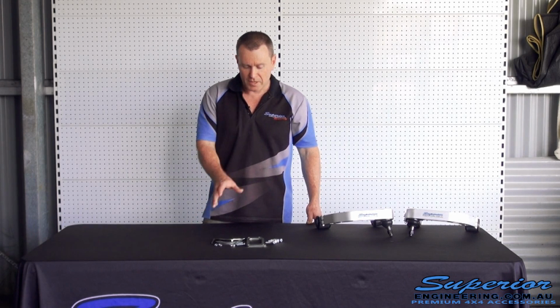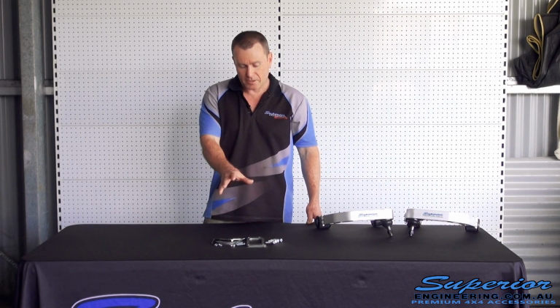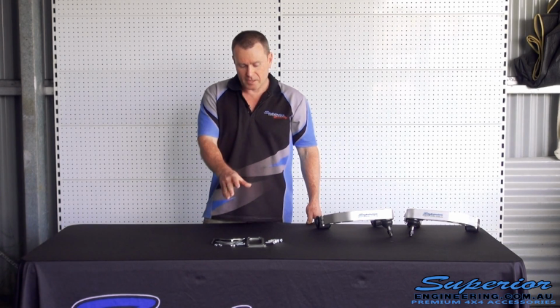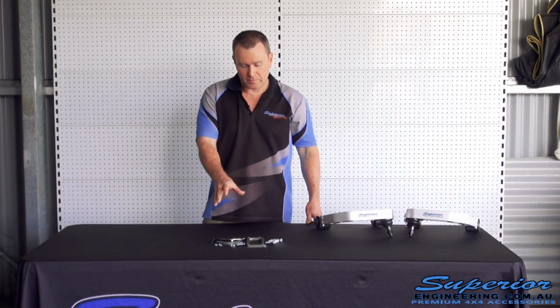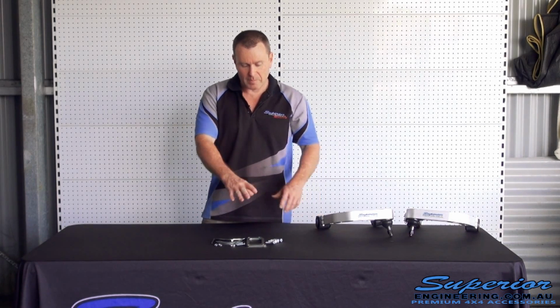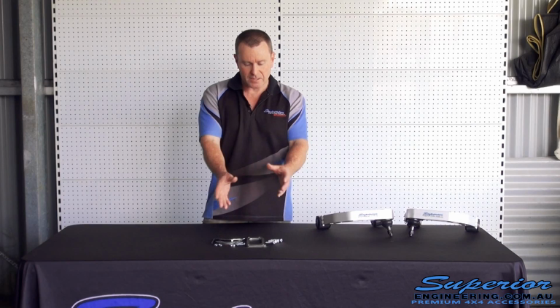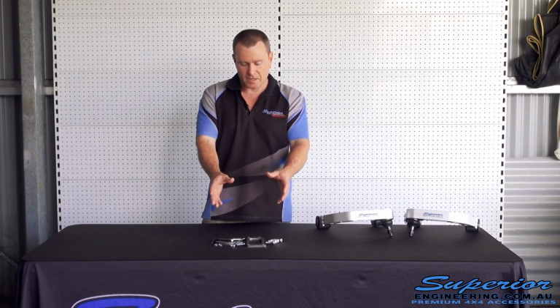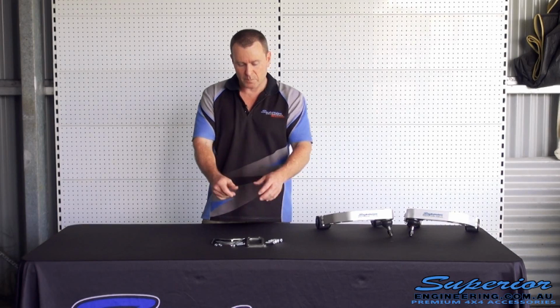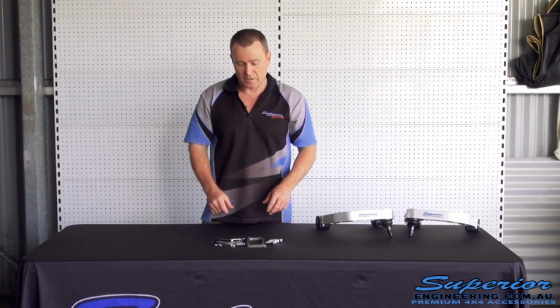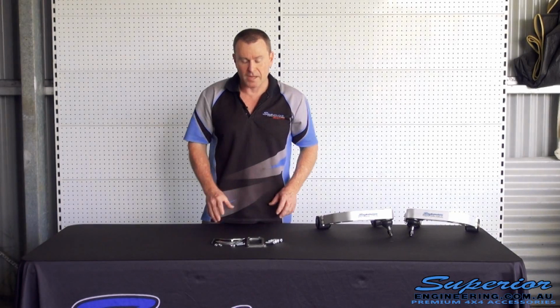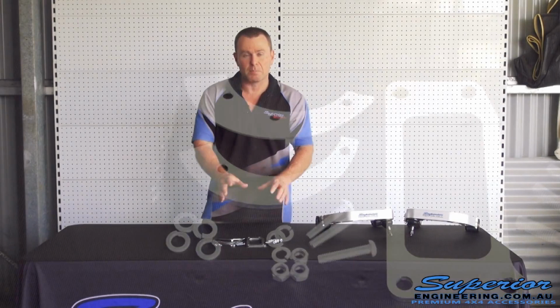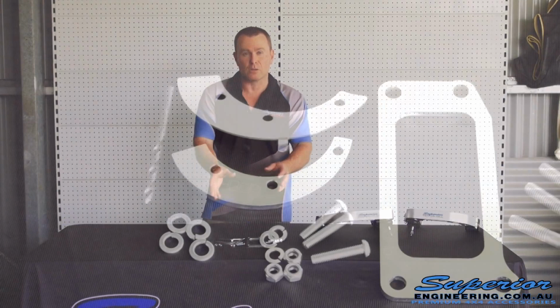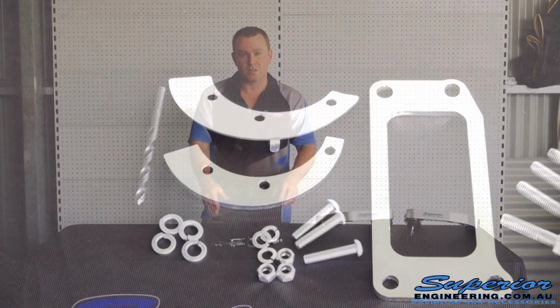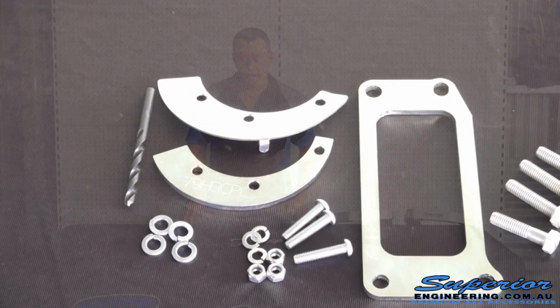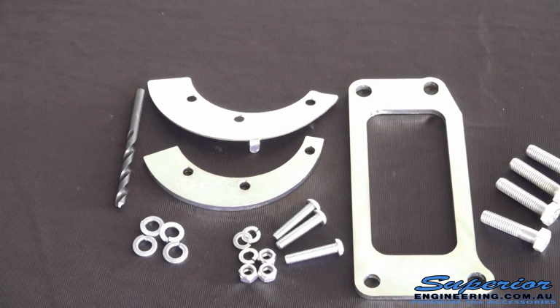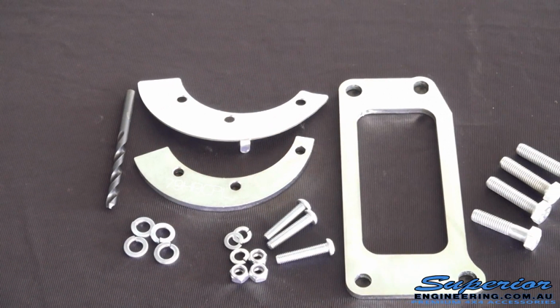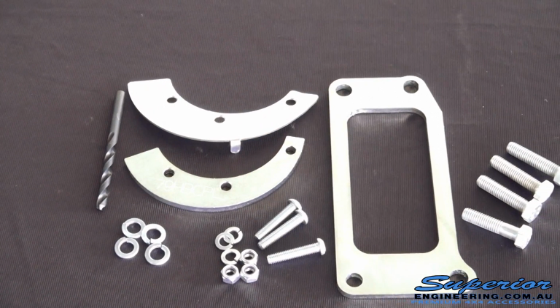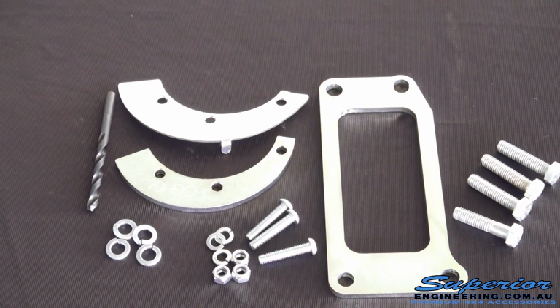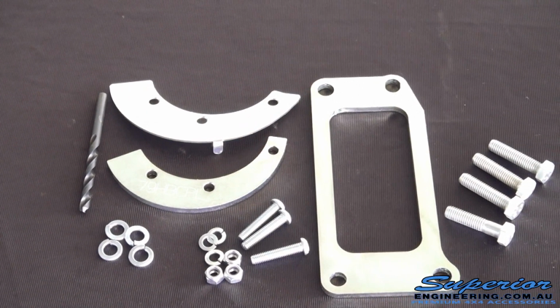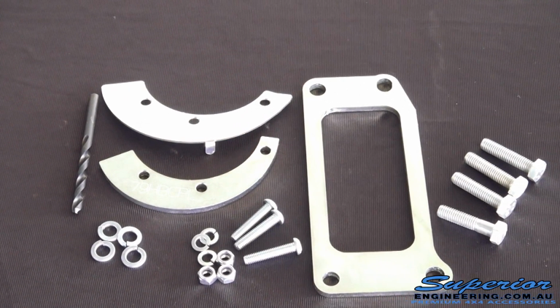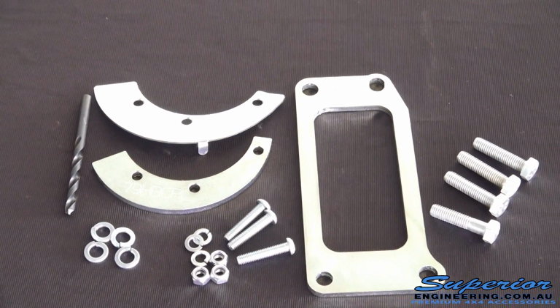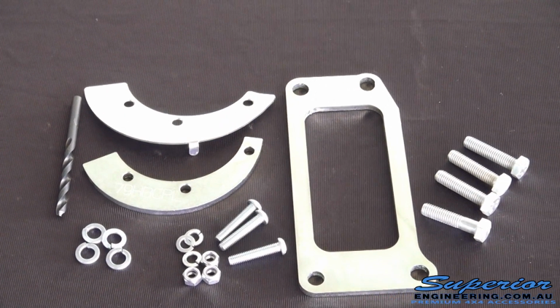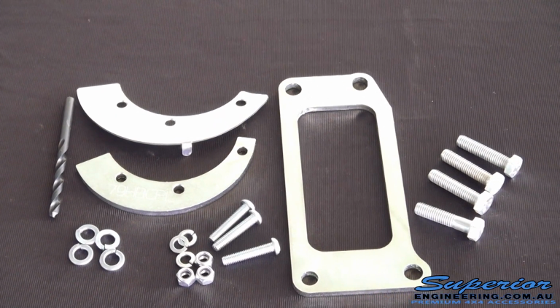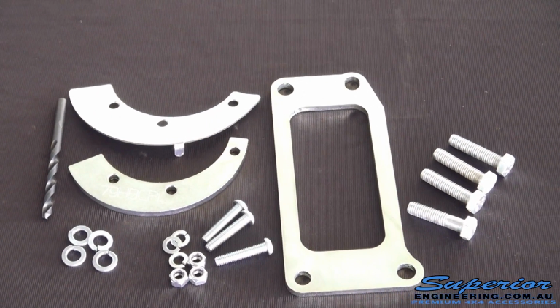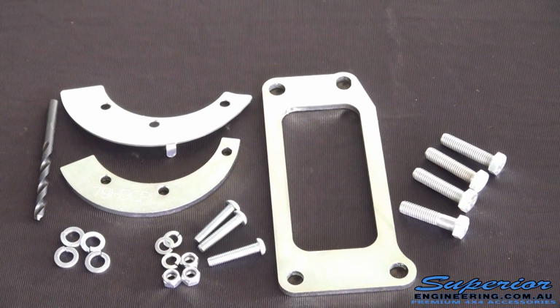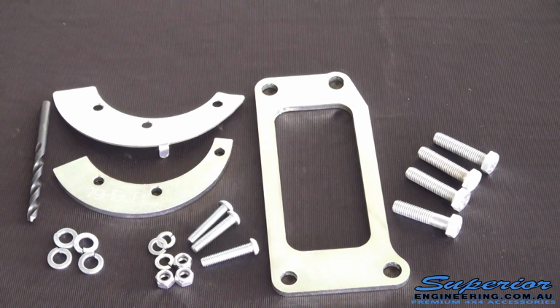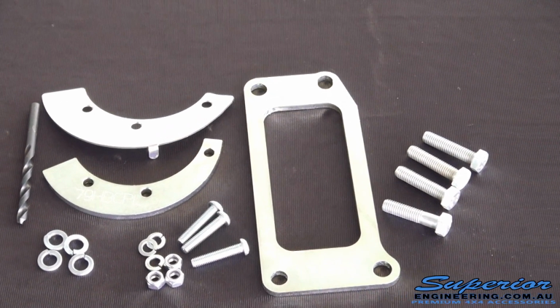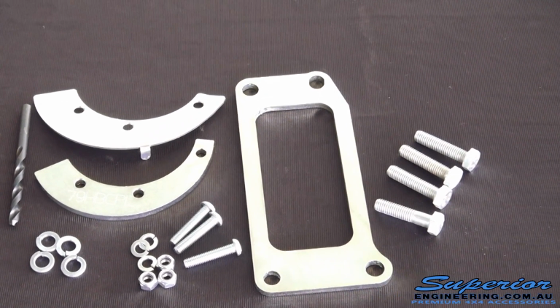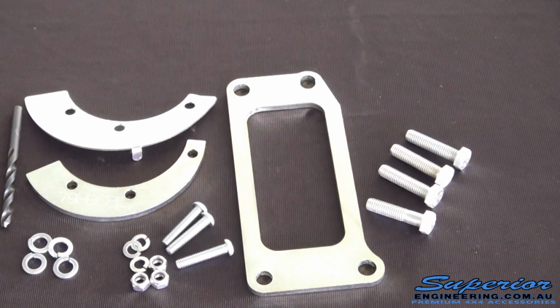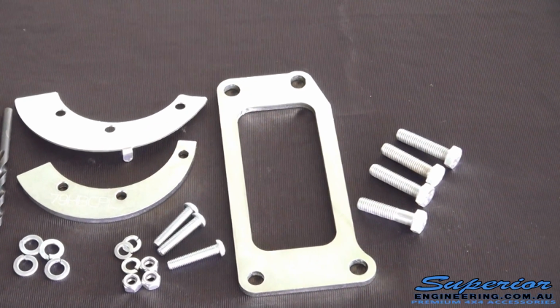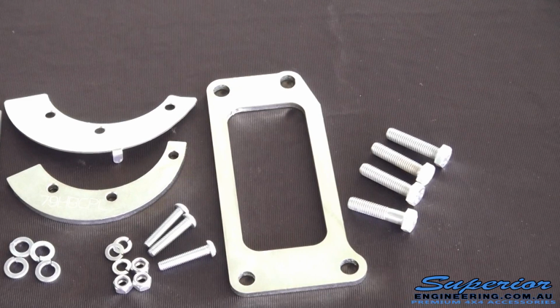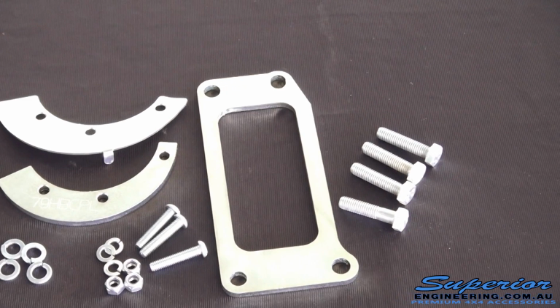So in our kit, it's very basic. It comes with the nuts, bolts, and hardware that's needed, the bracketry, and also it comes with a drill bit.